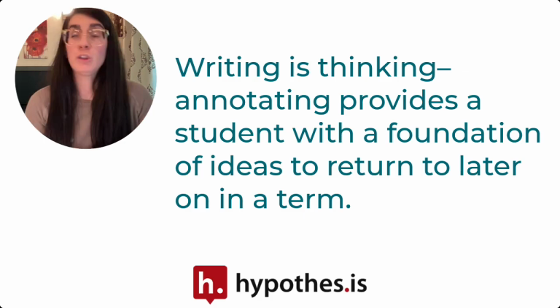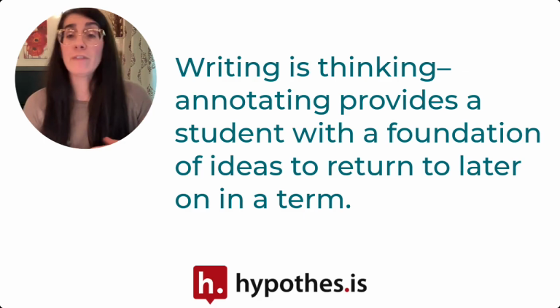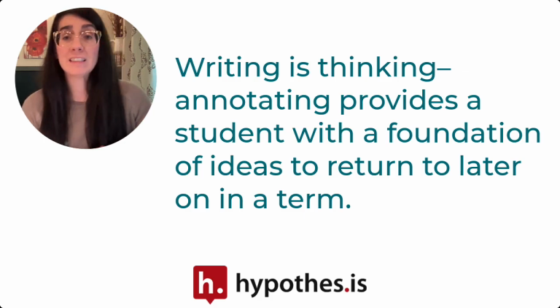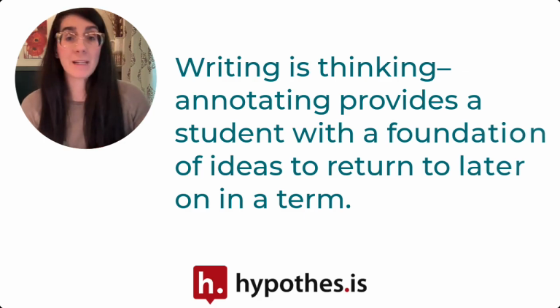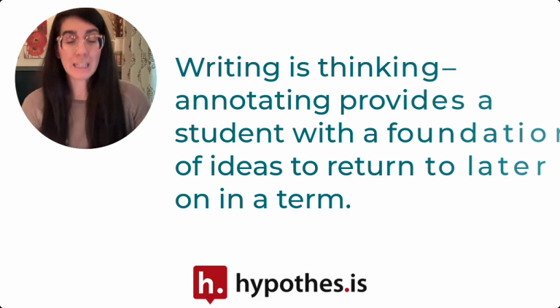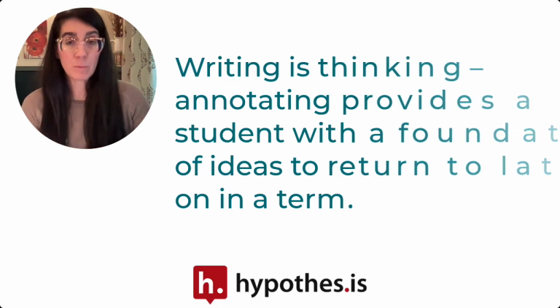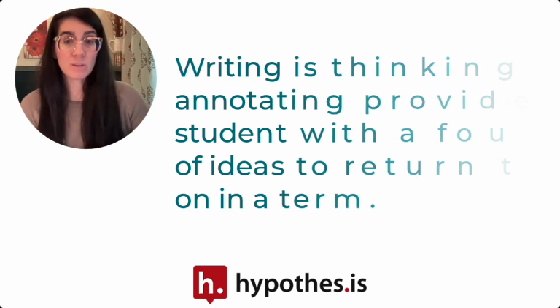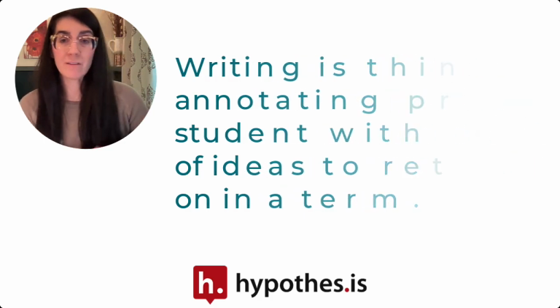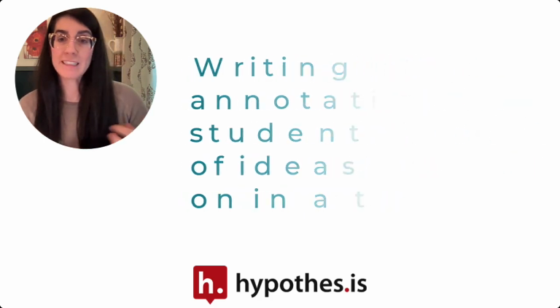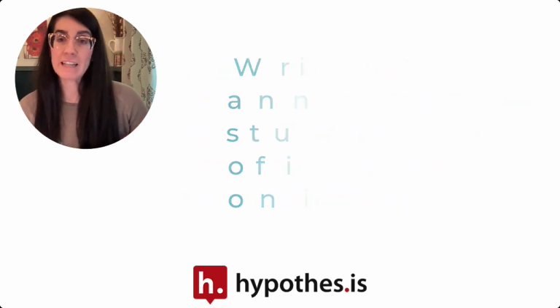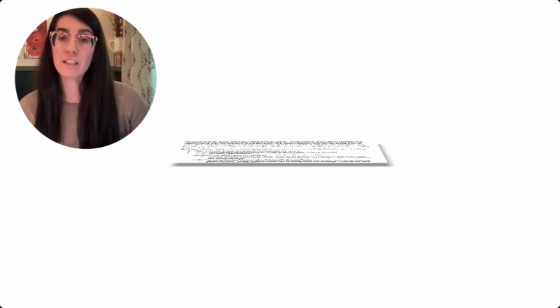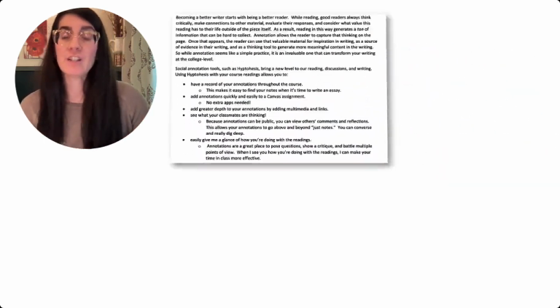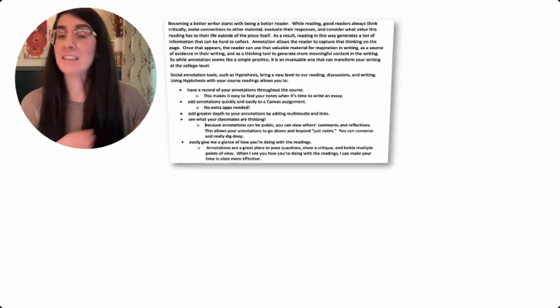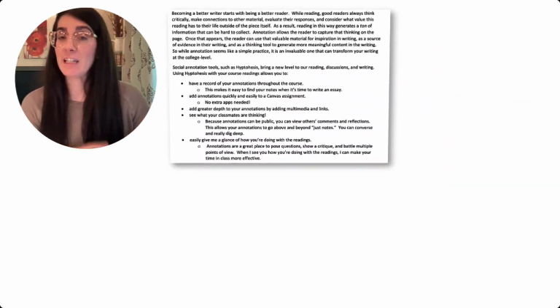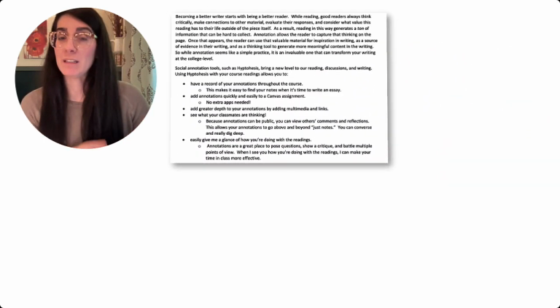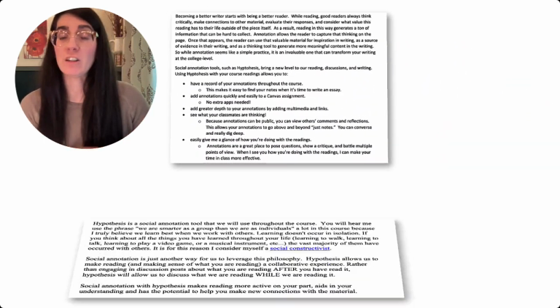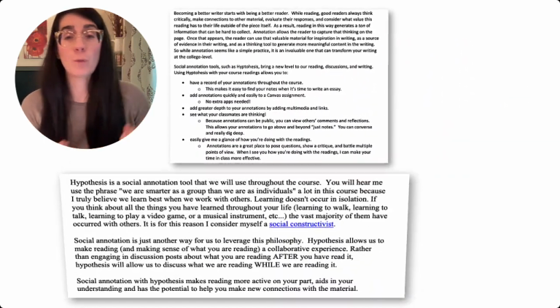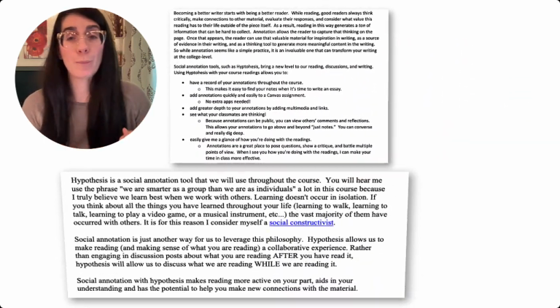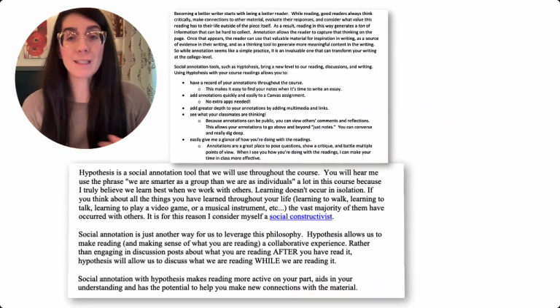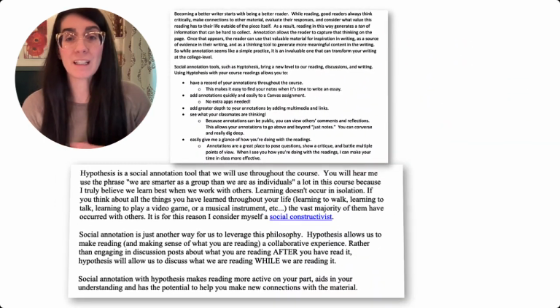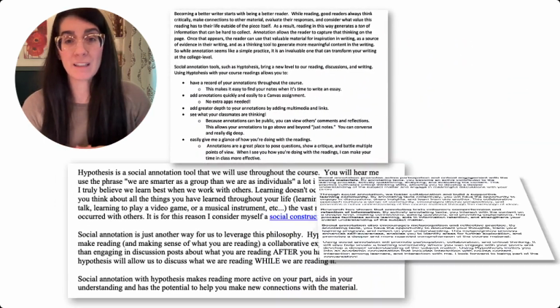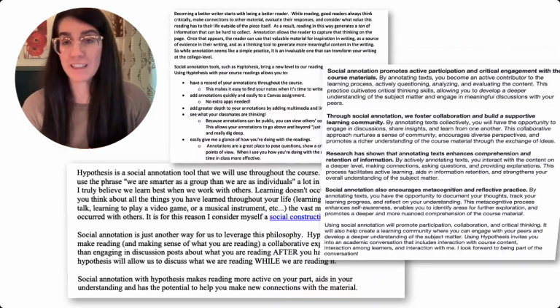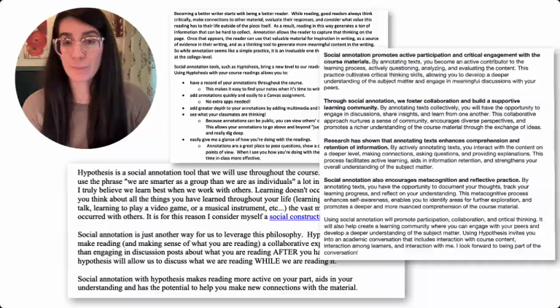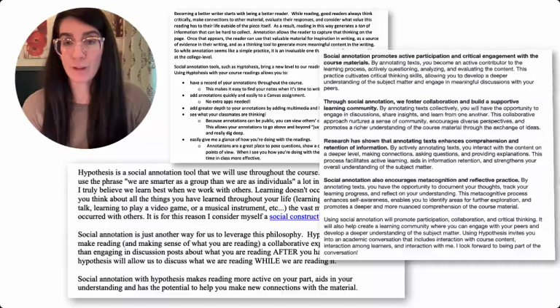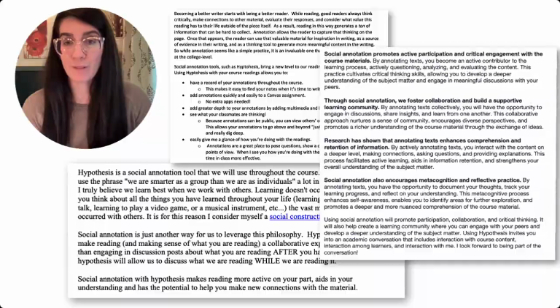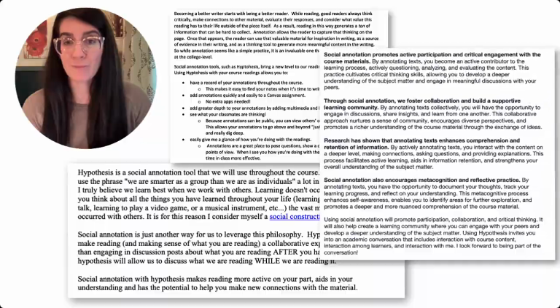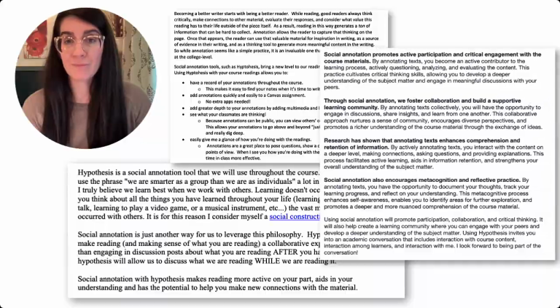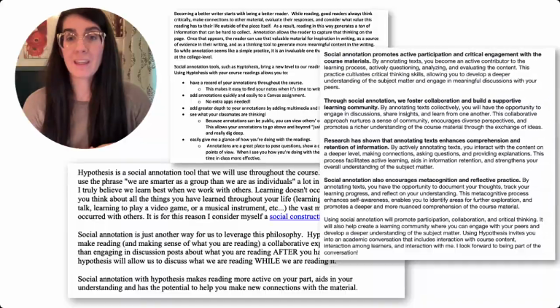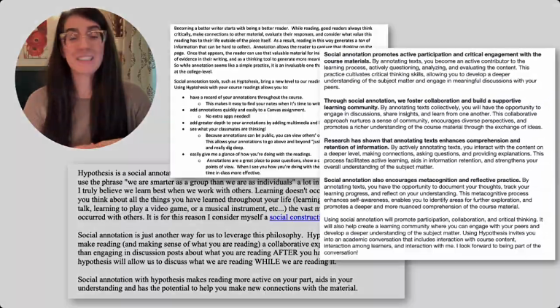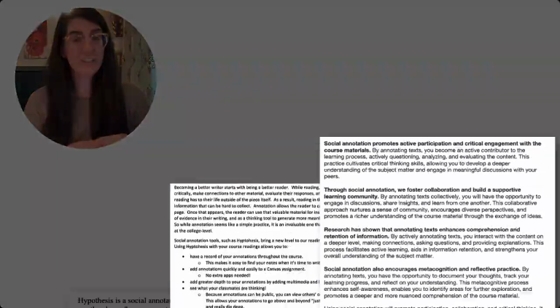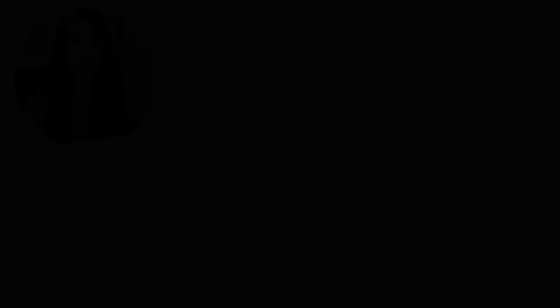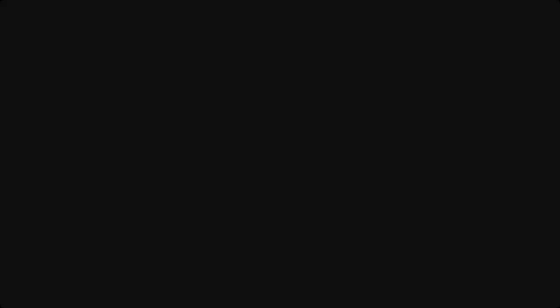You can find some examples of these annotation statements of purpose linked below. See you next time!